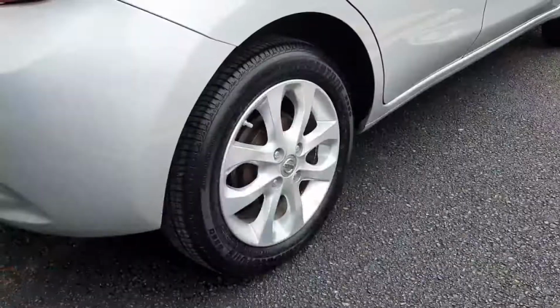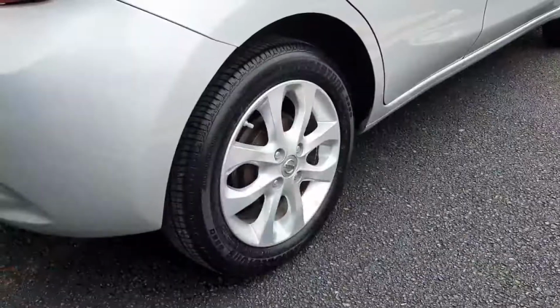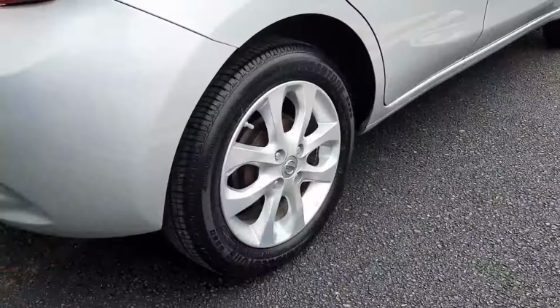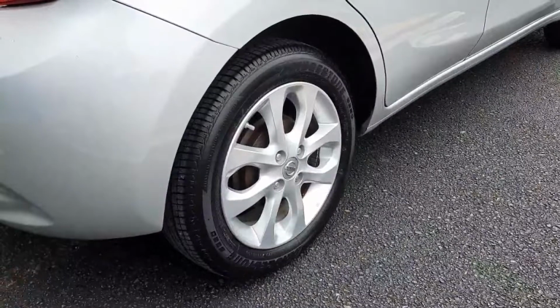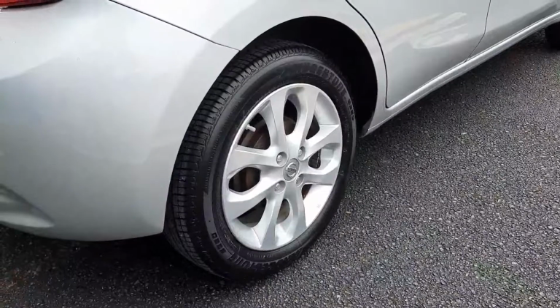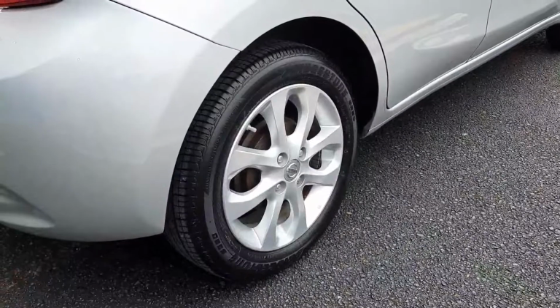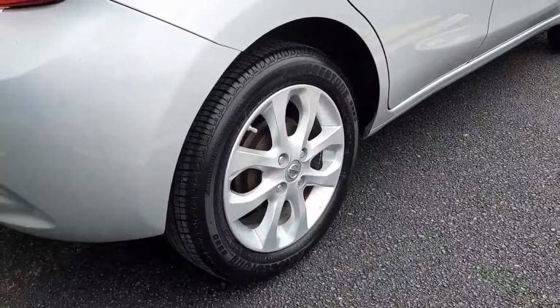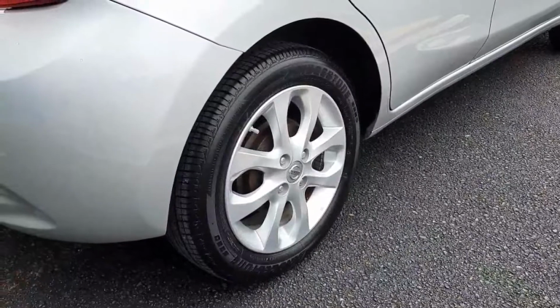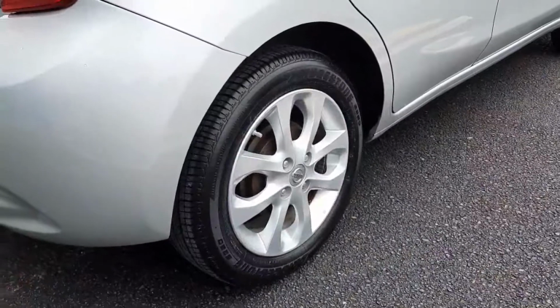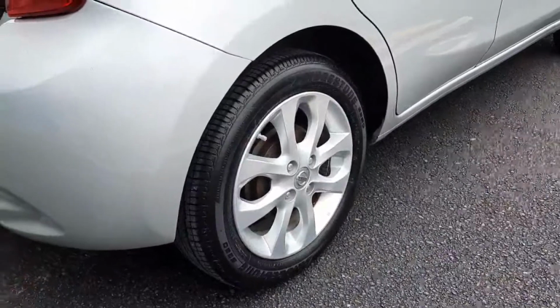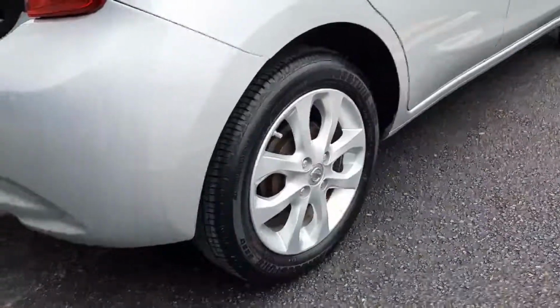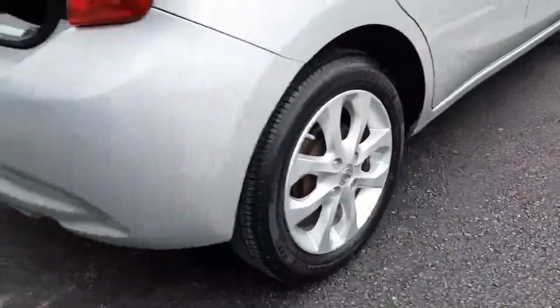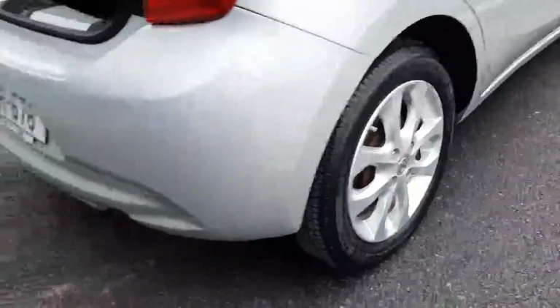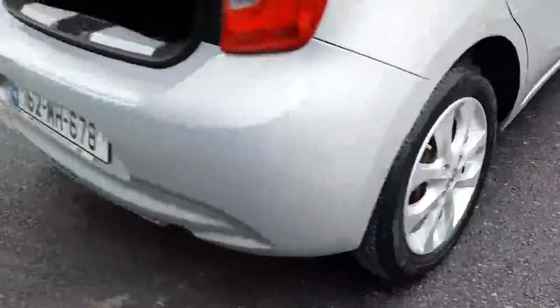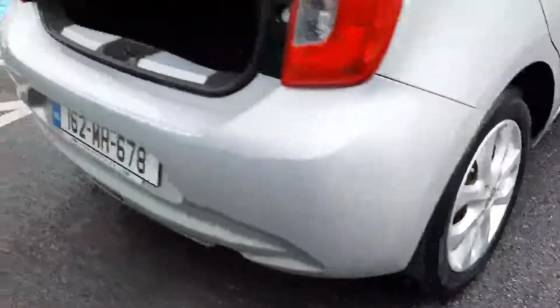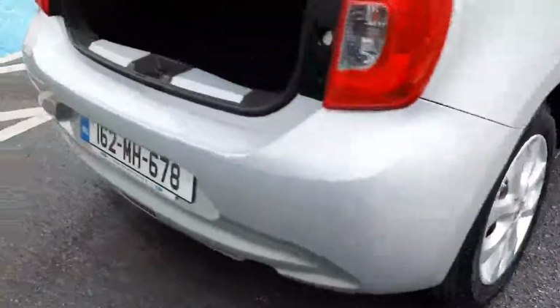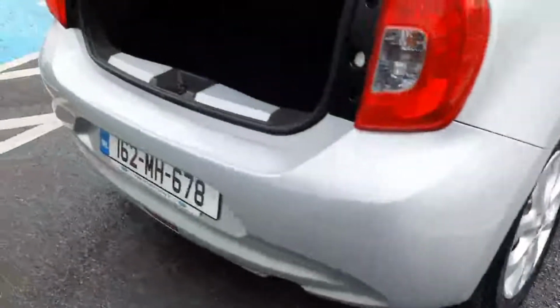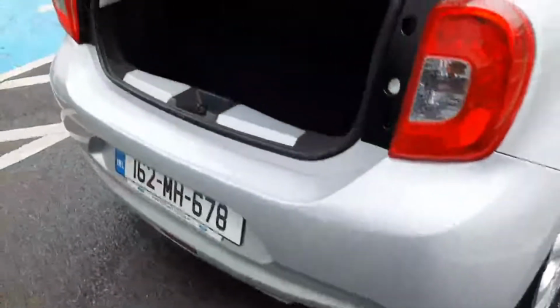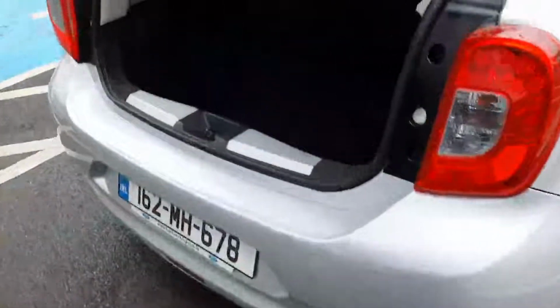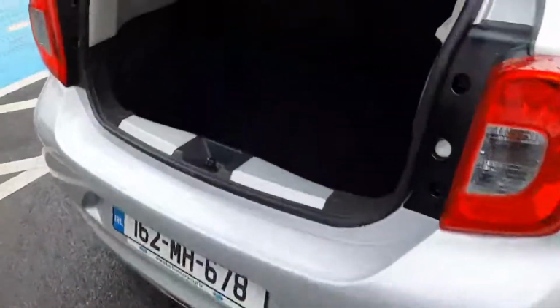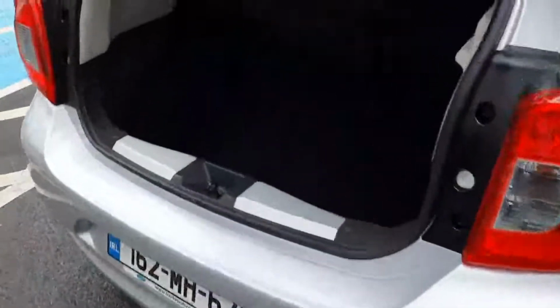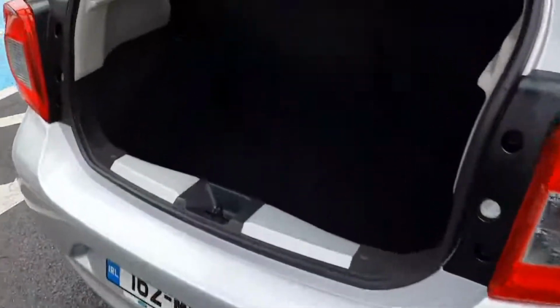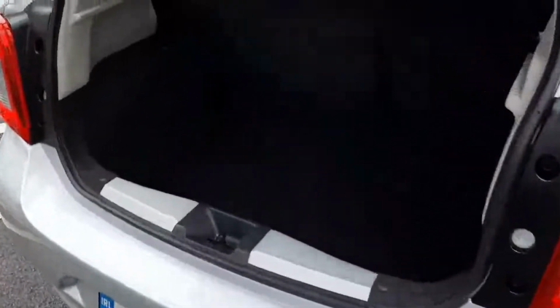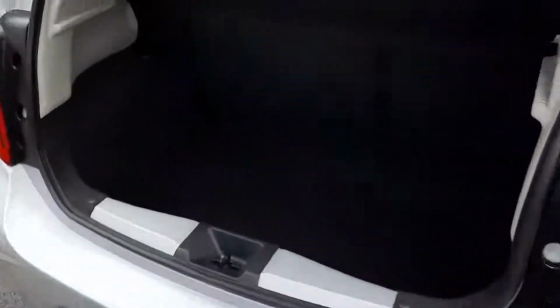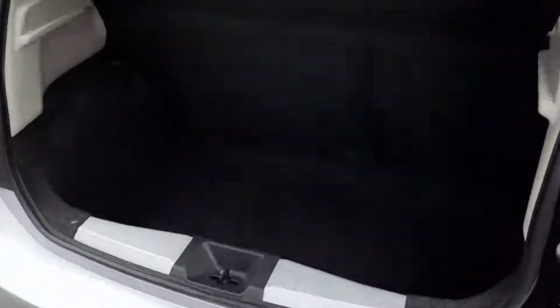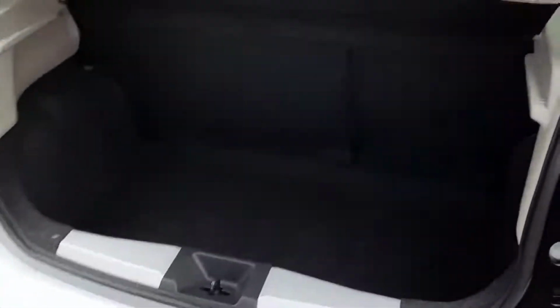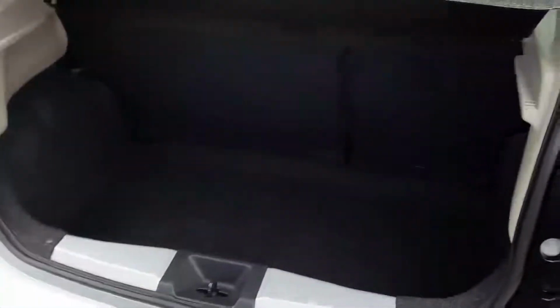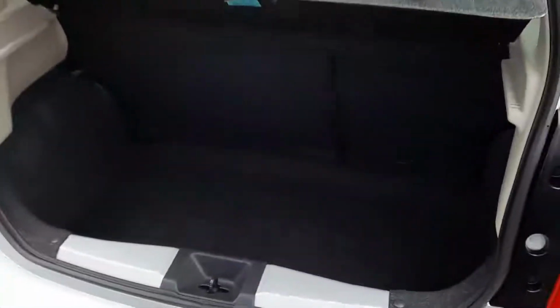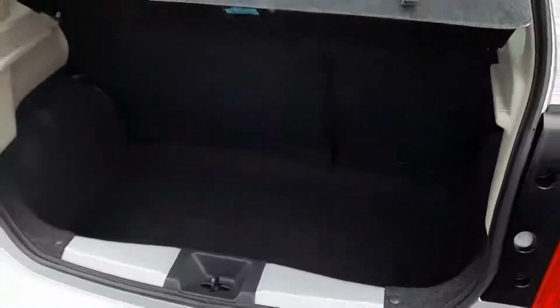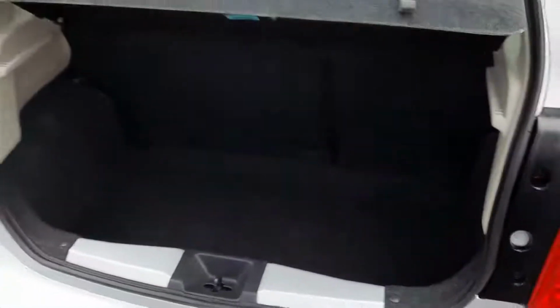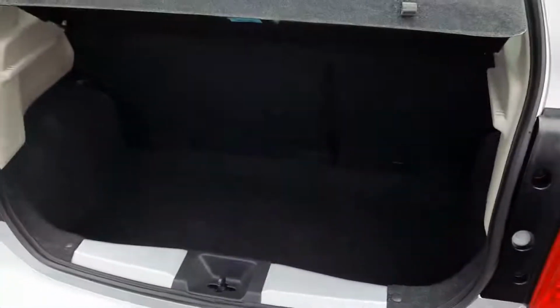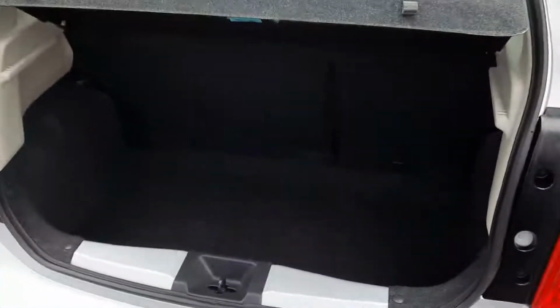Around the back we have our 15 inch alloys, and as you can see we have plenty of room inside in the boot.